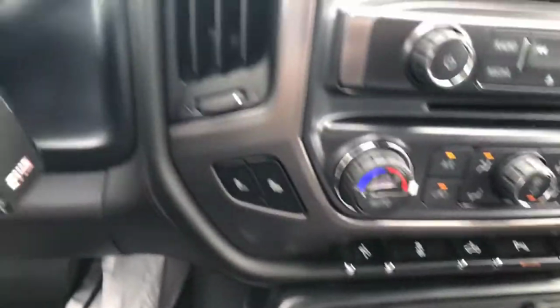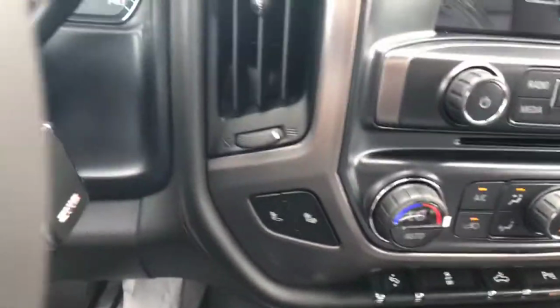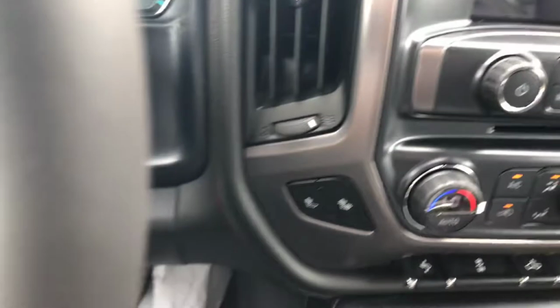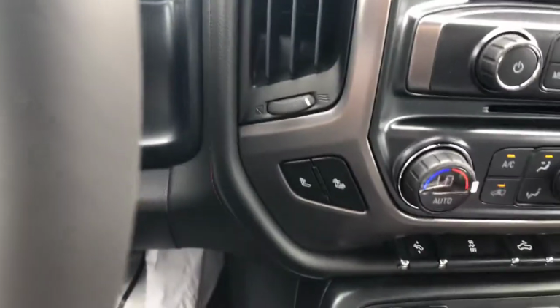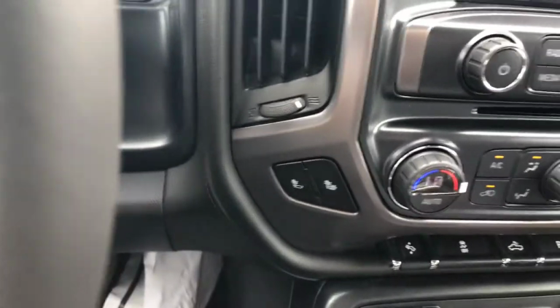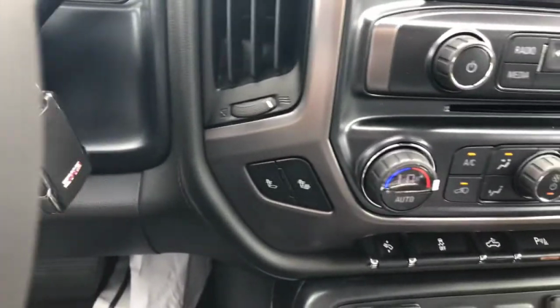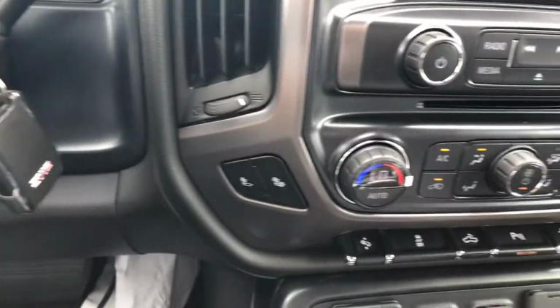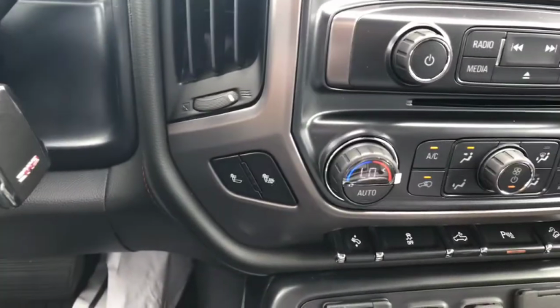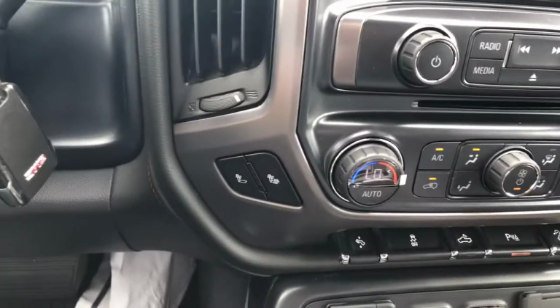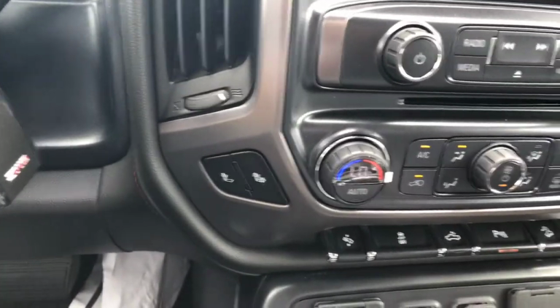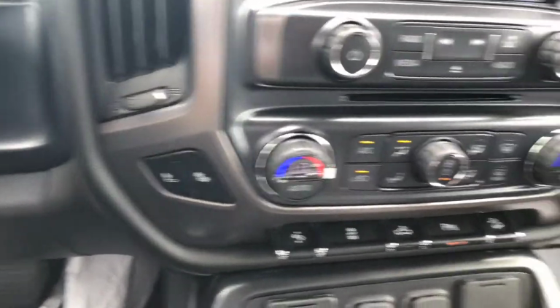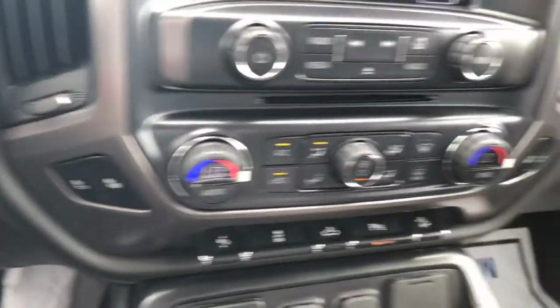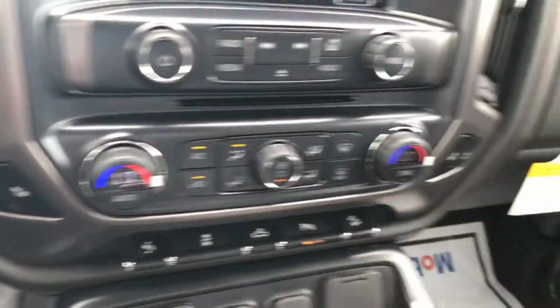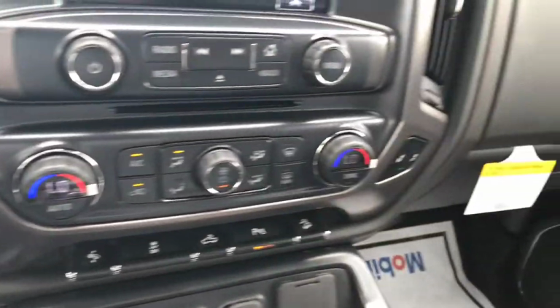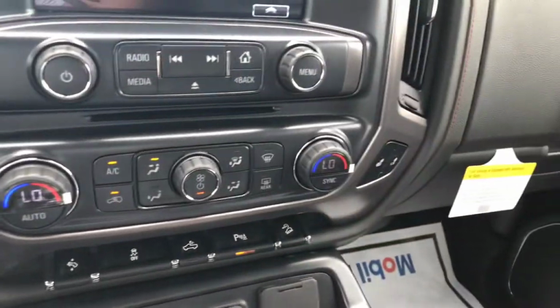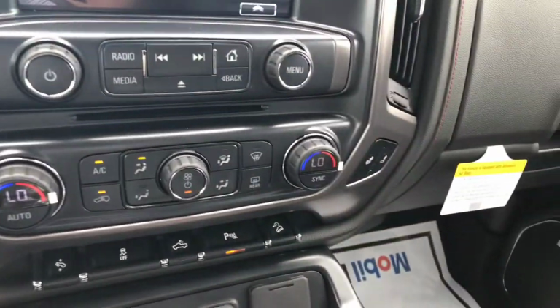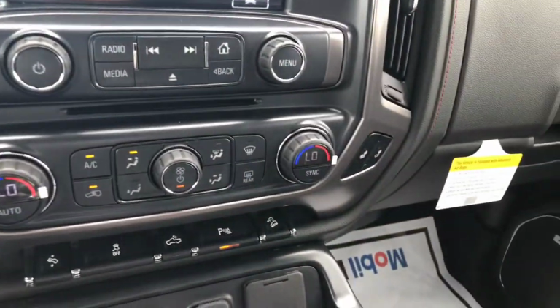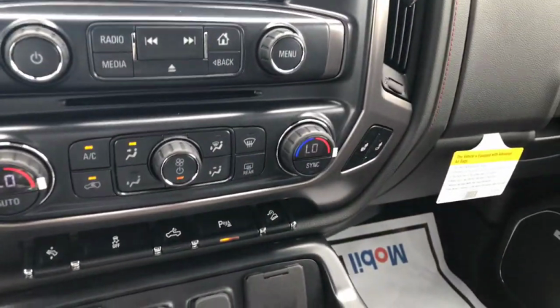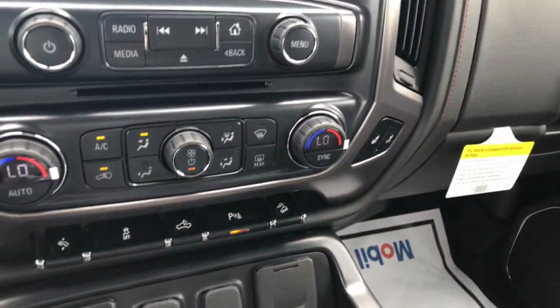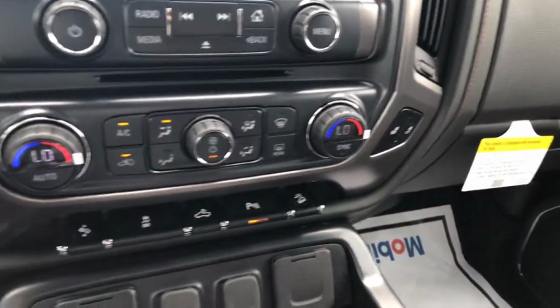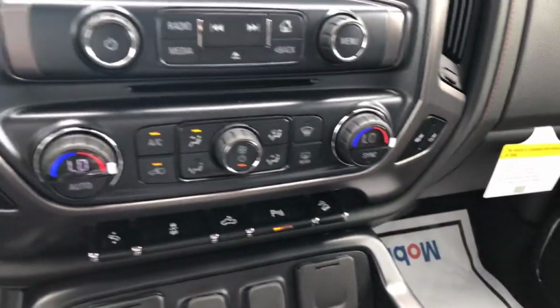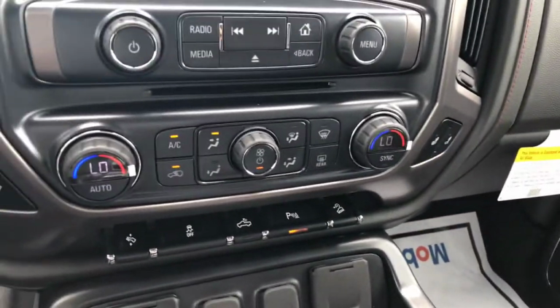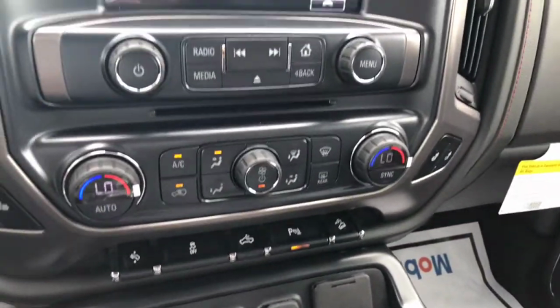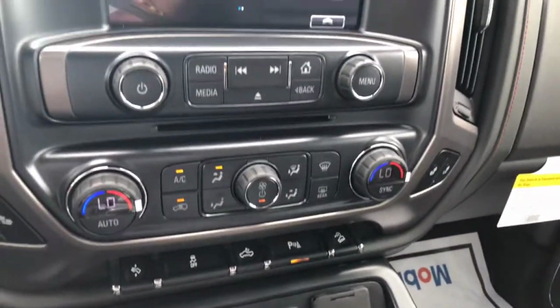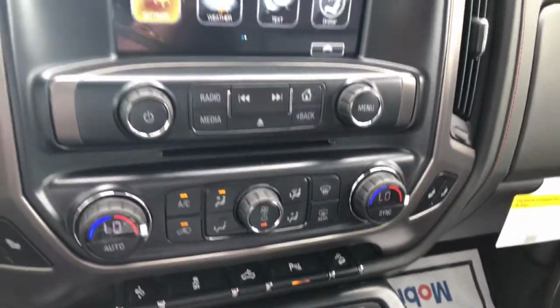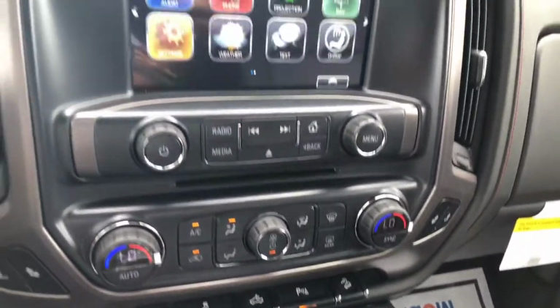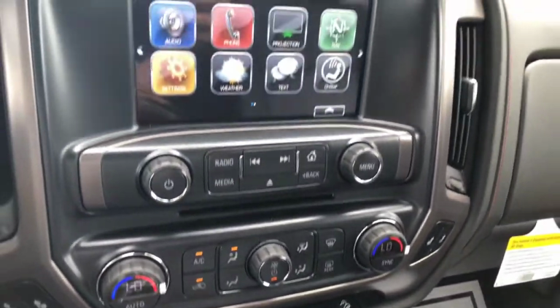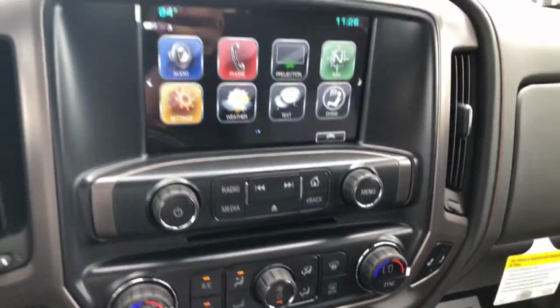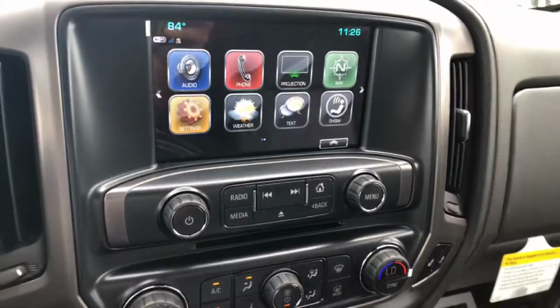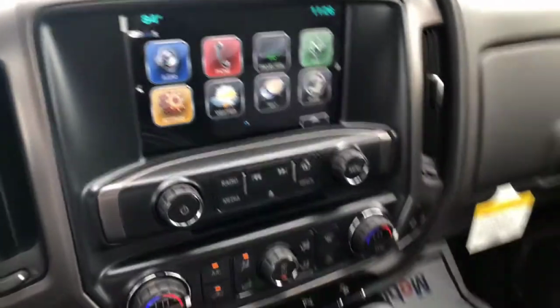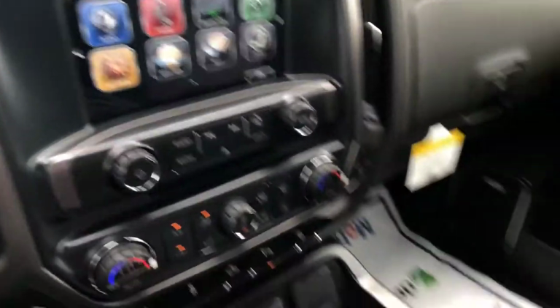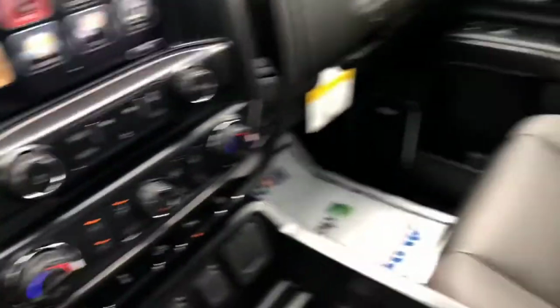You also have your adjustable foot pedals, hill descent control, and a couple of other buttons down there. The front seats are heated and it does have dual zone climate control as well.